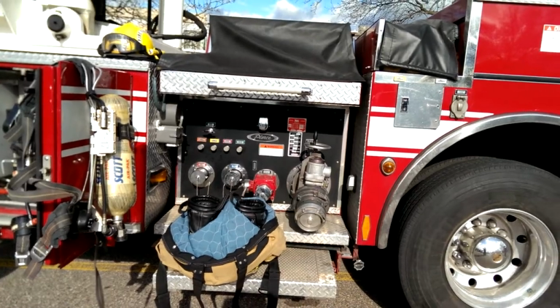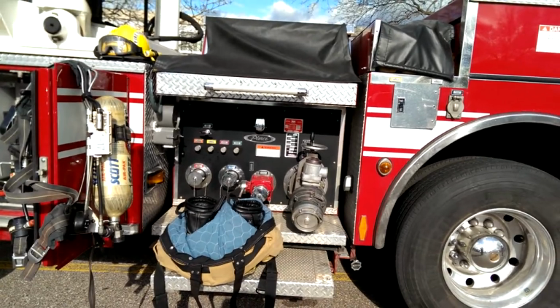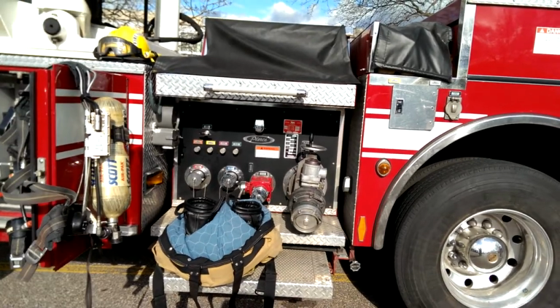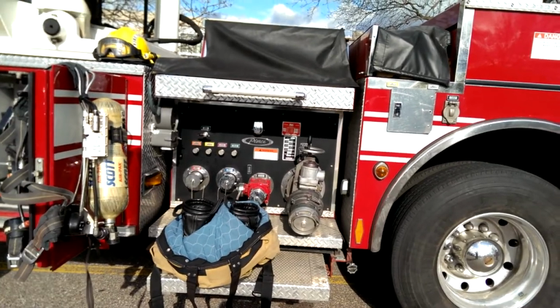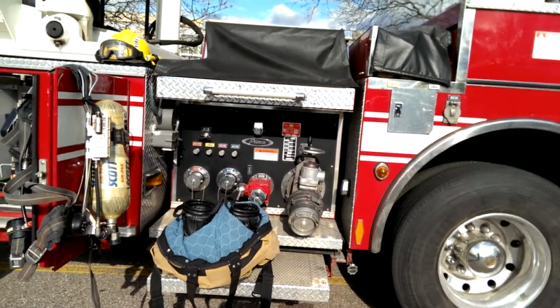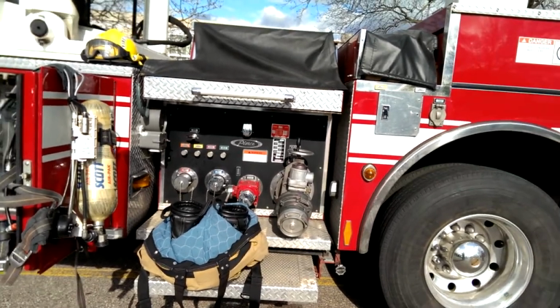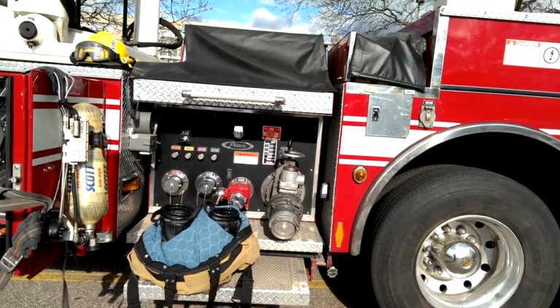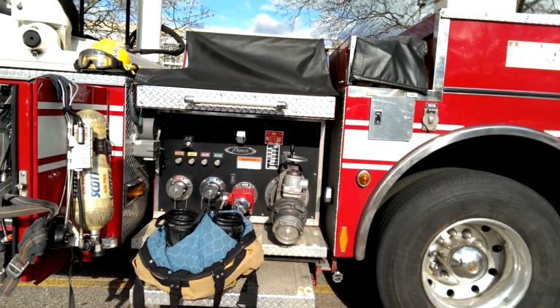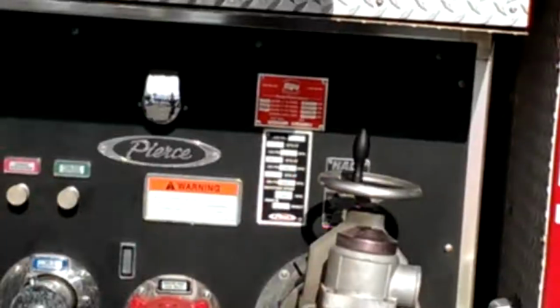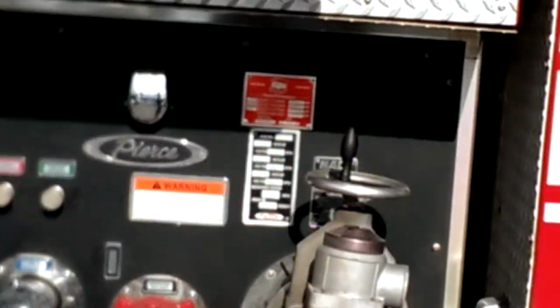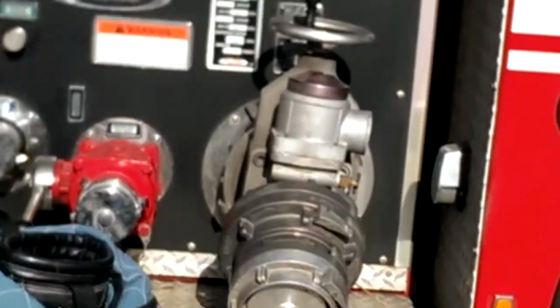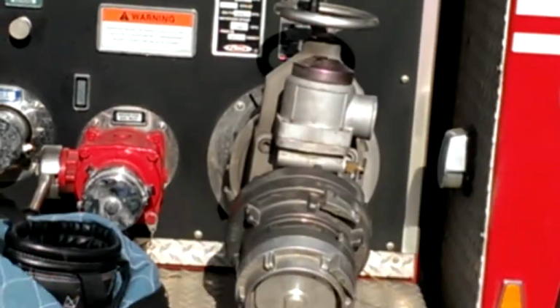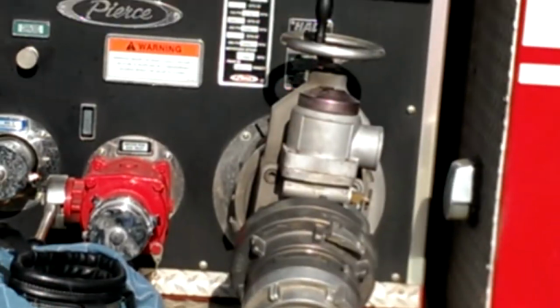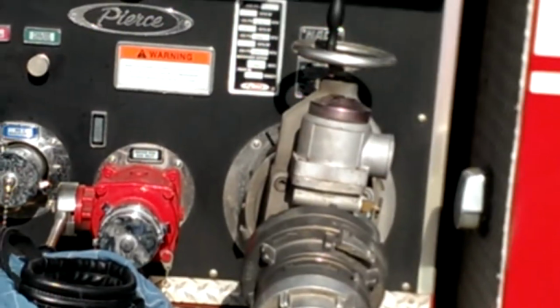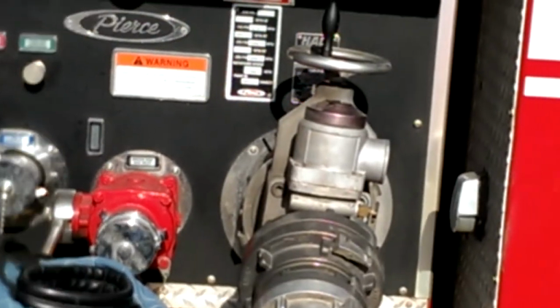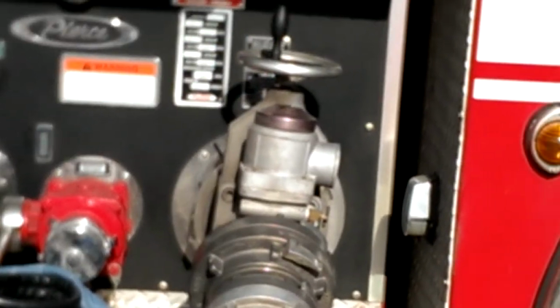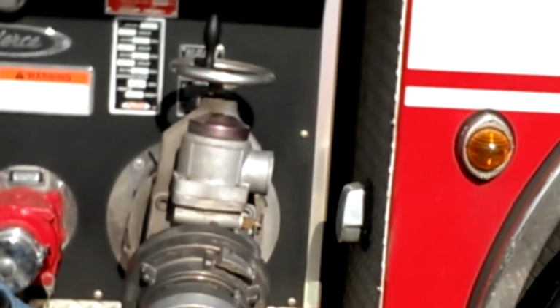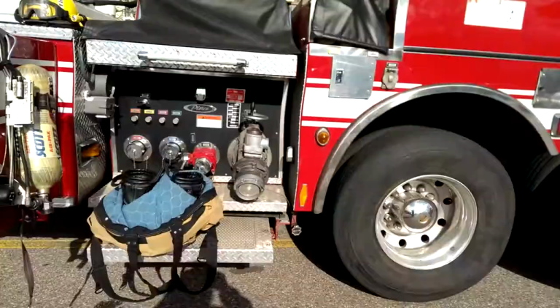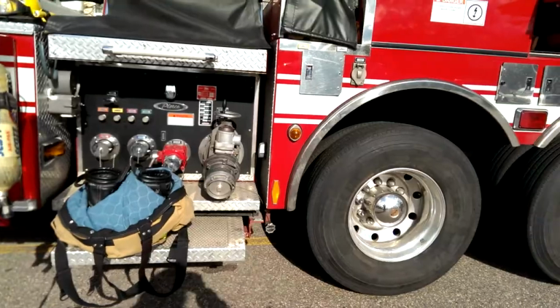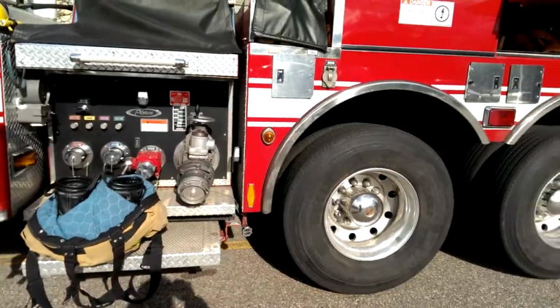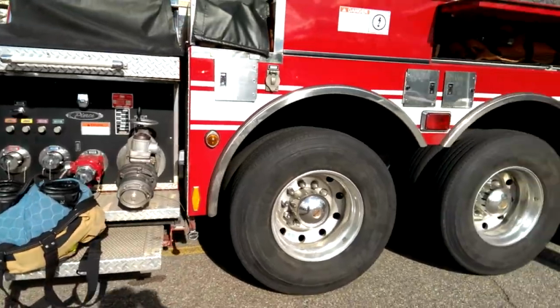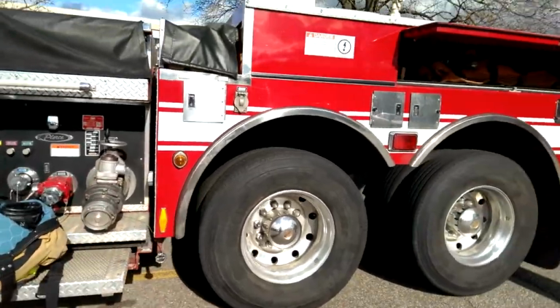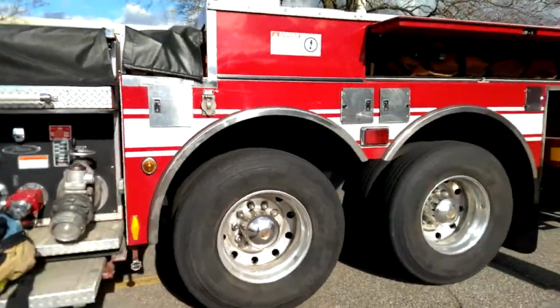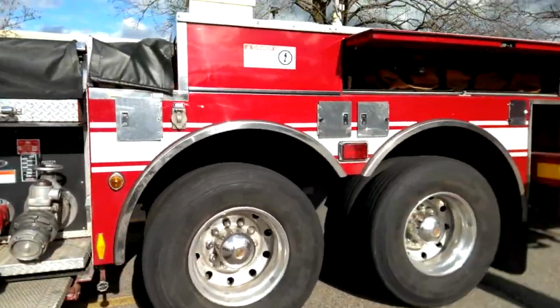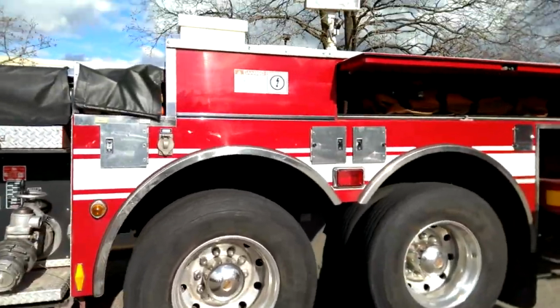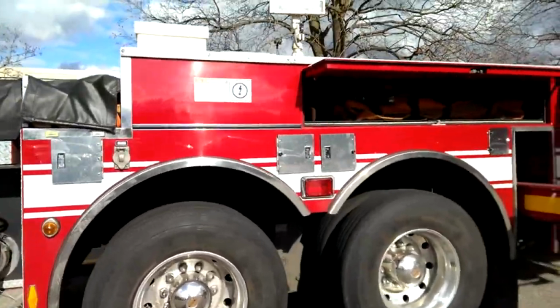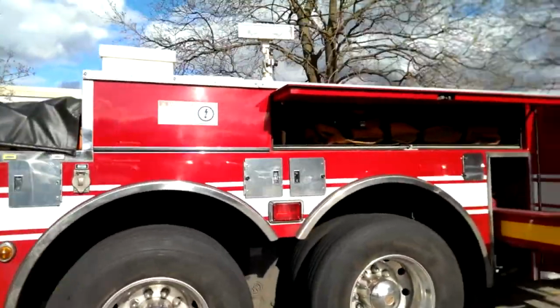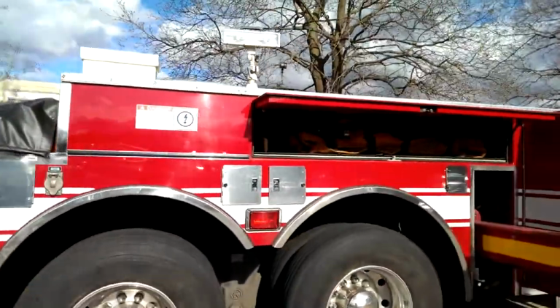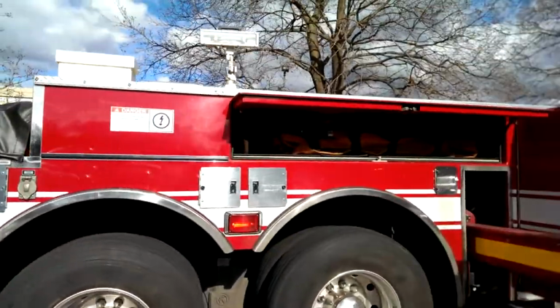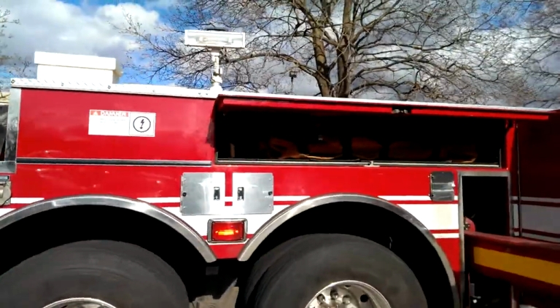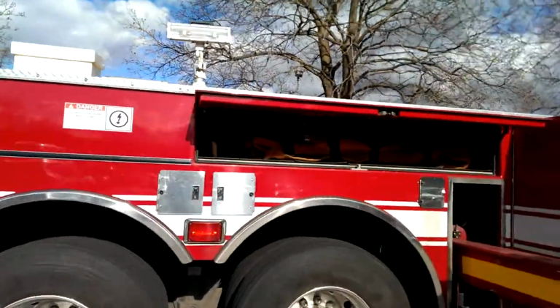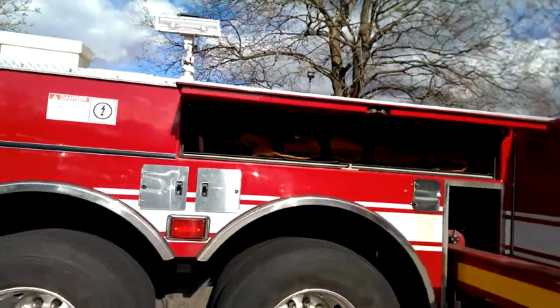They keep this rig nice, don't they? Look at that. Big tires. Use your hoses in the back.